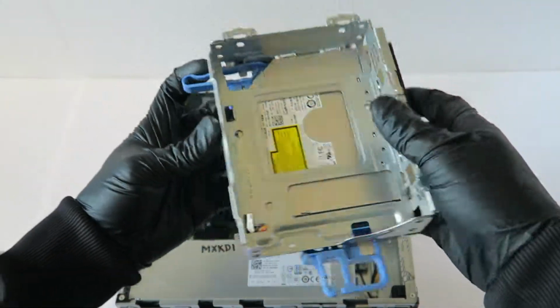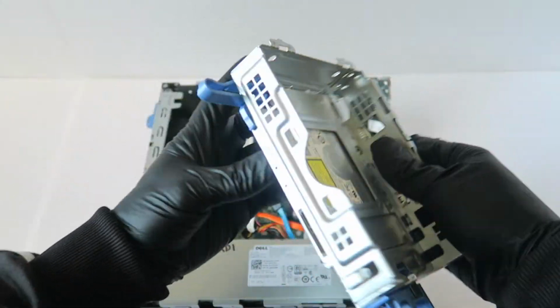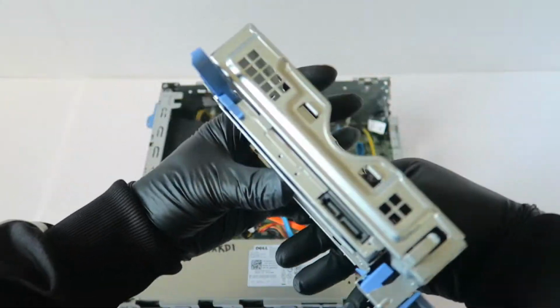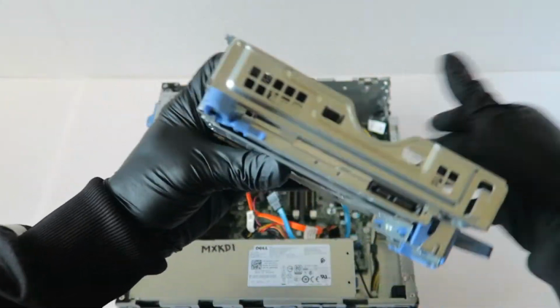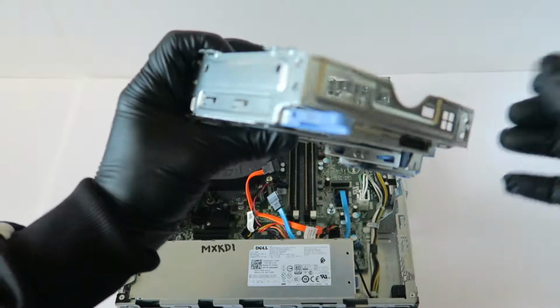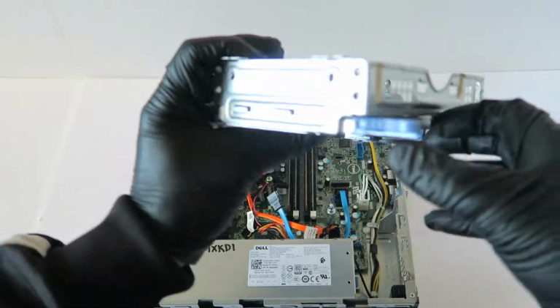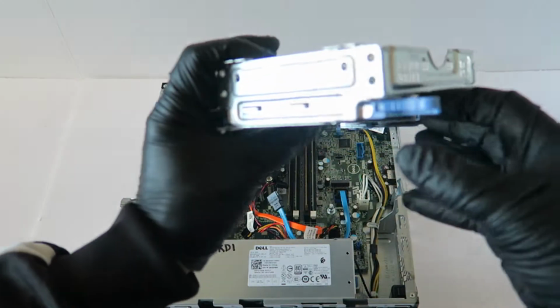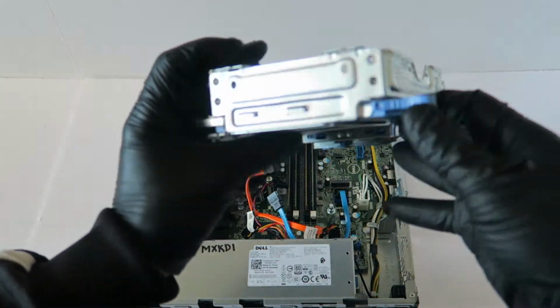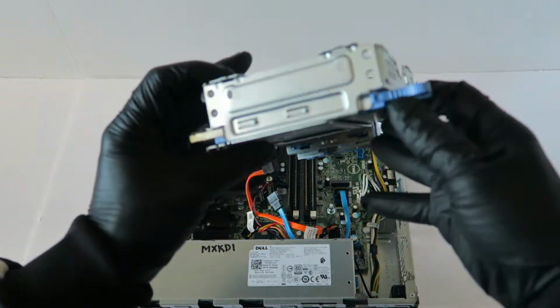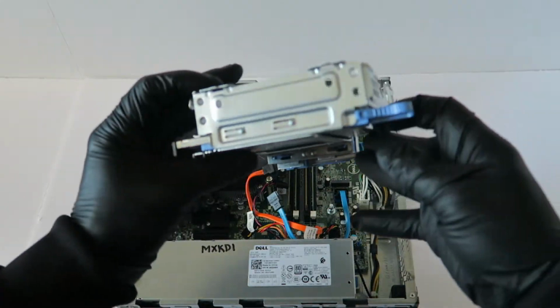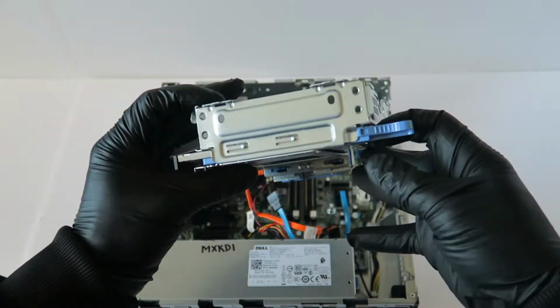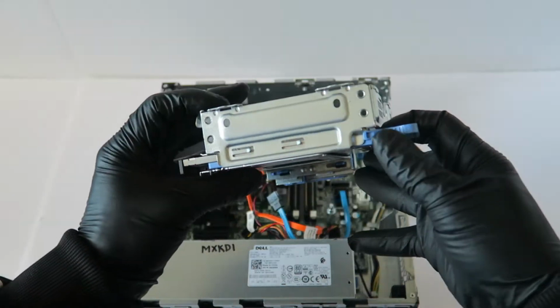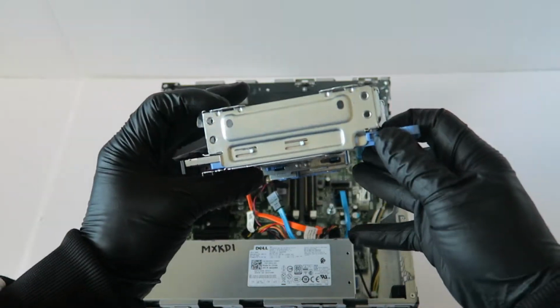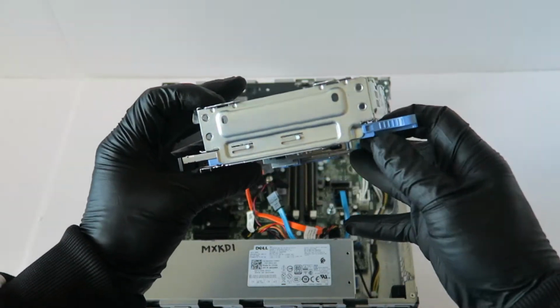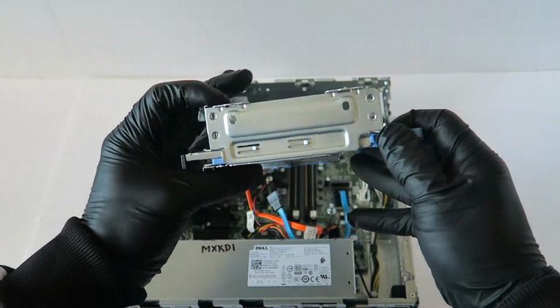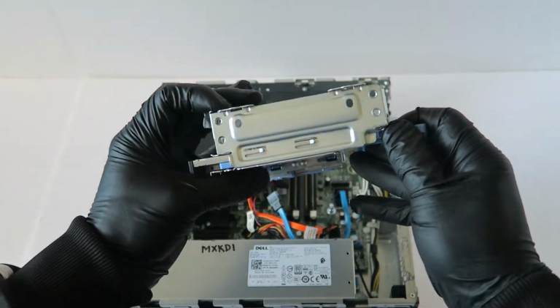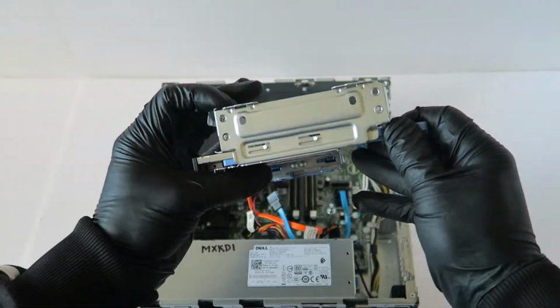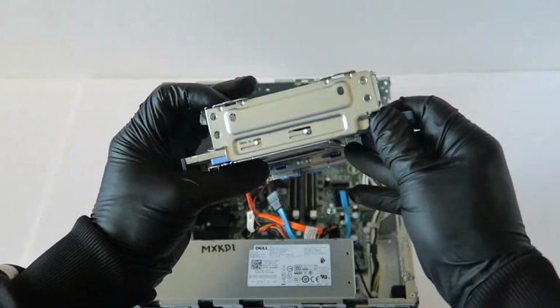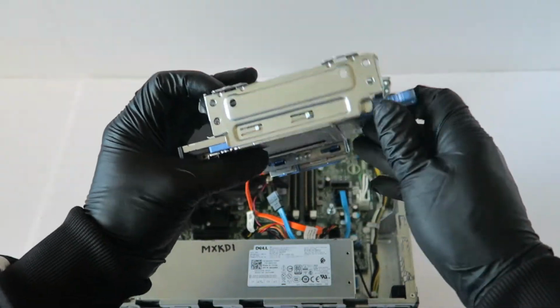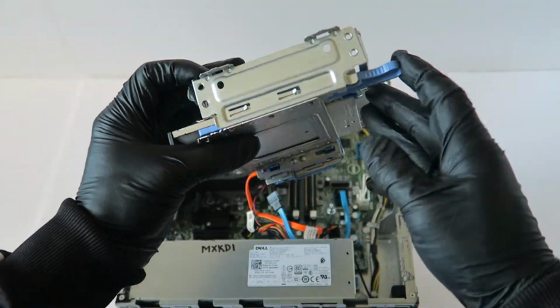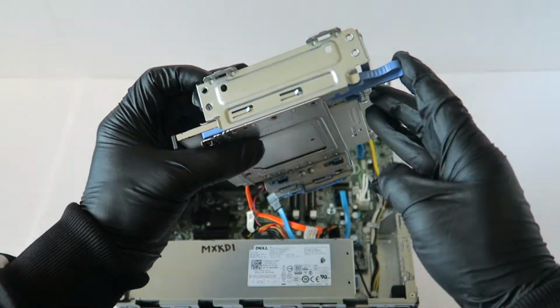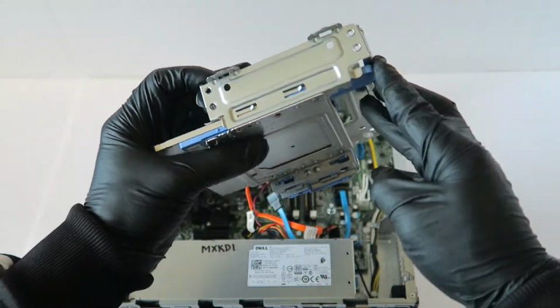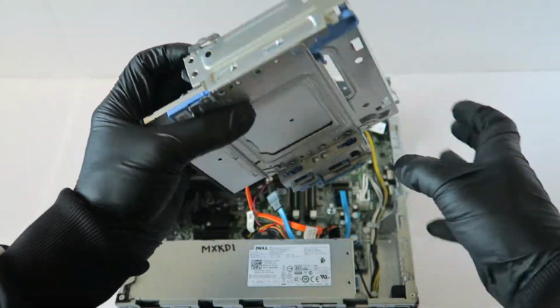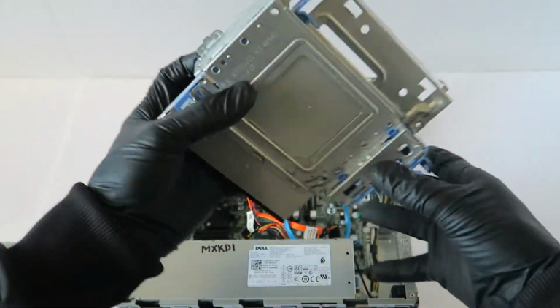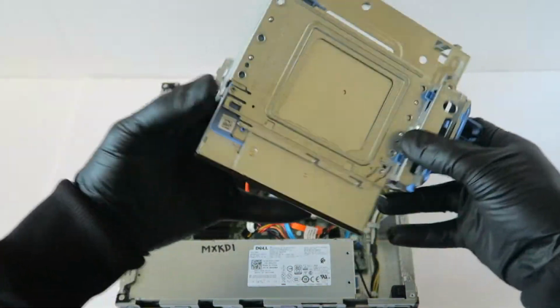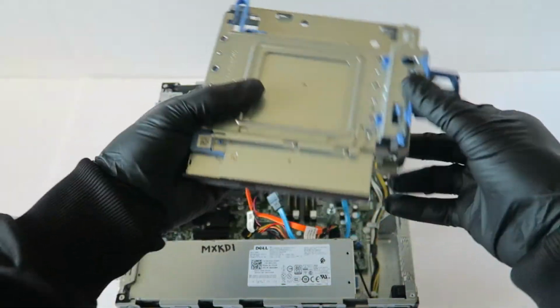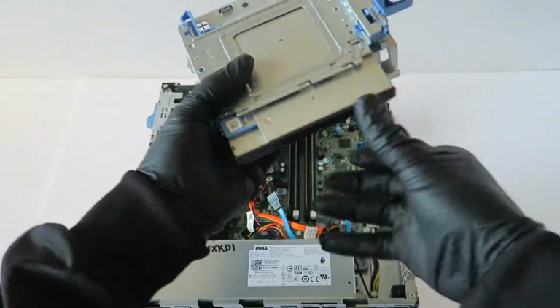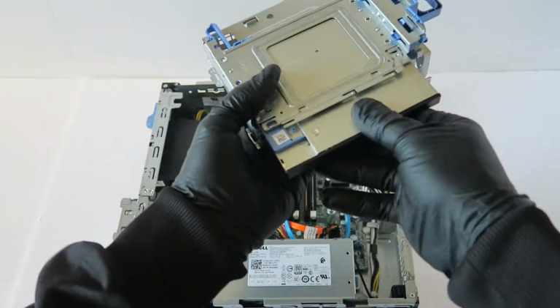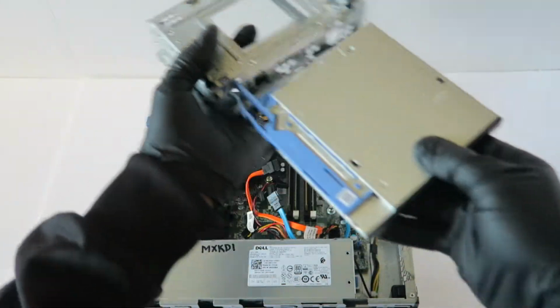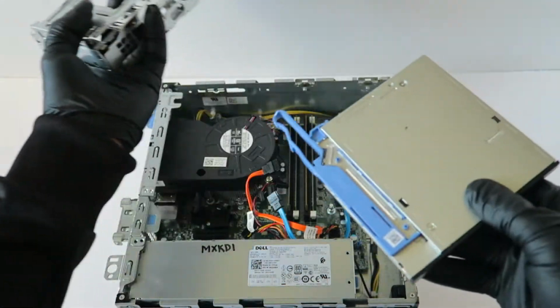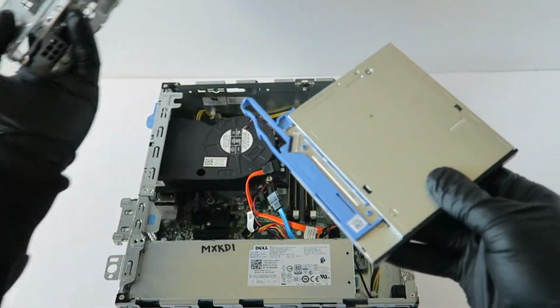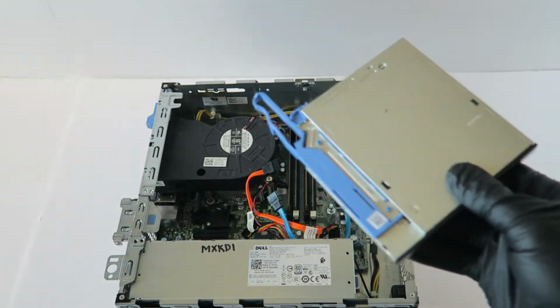To remove the optical drive, there's a secure clip right here — the blue one — and it comes out like this.